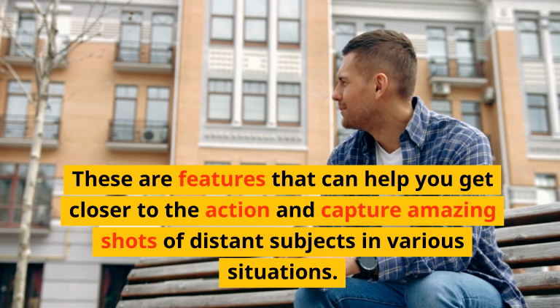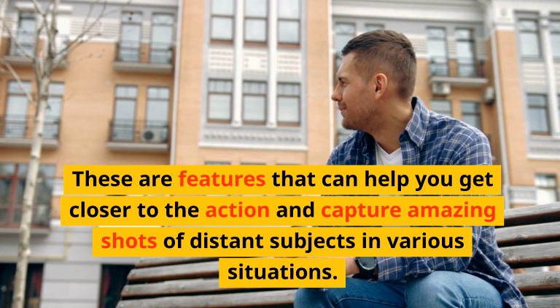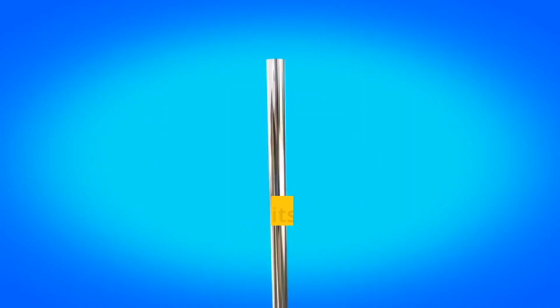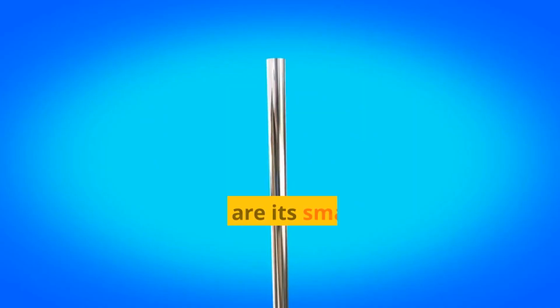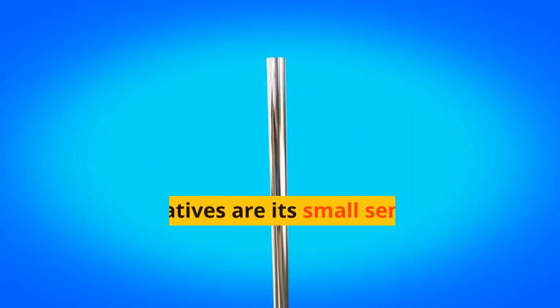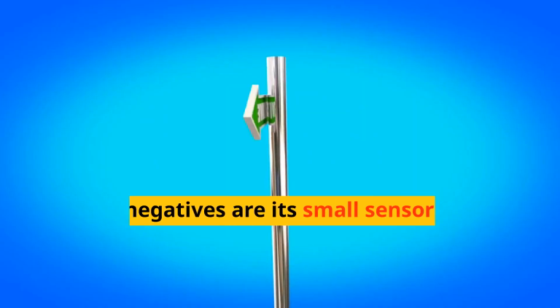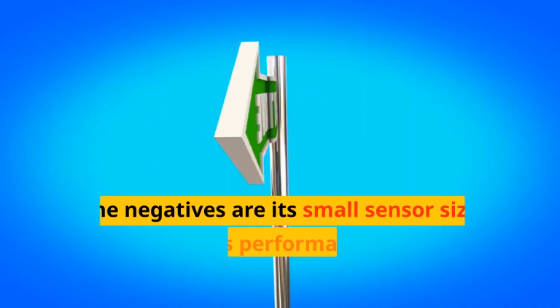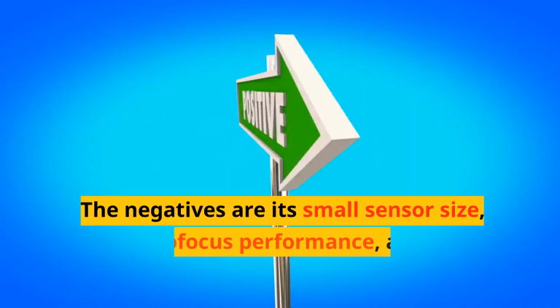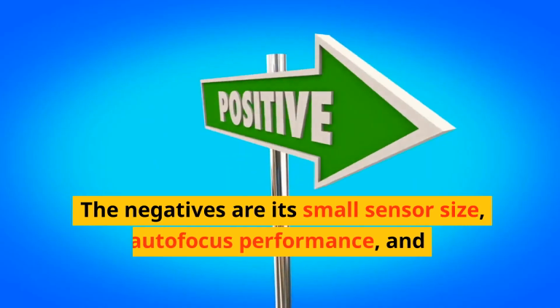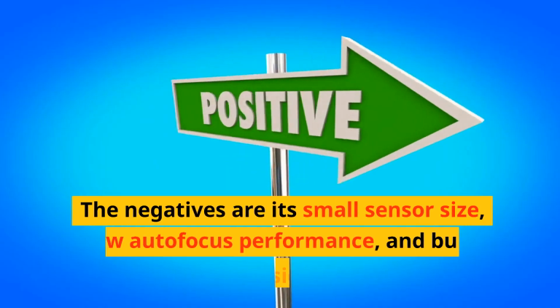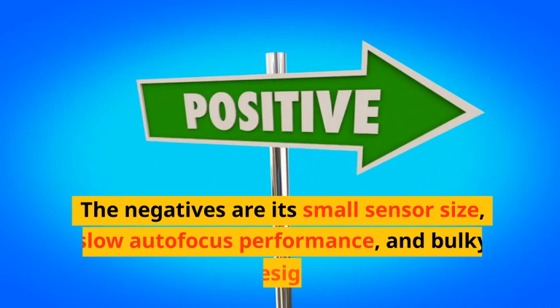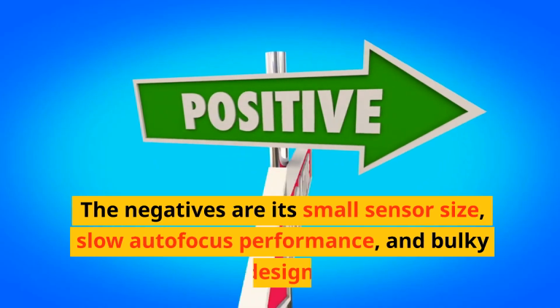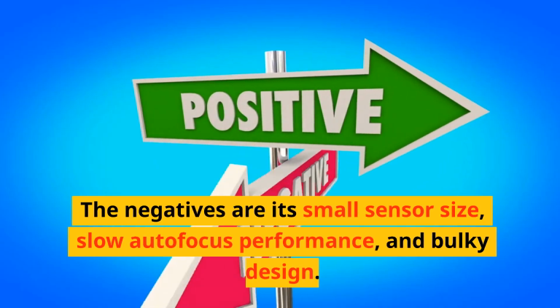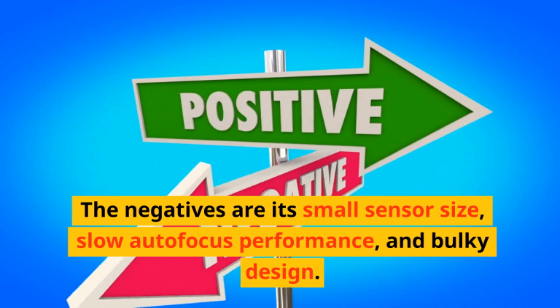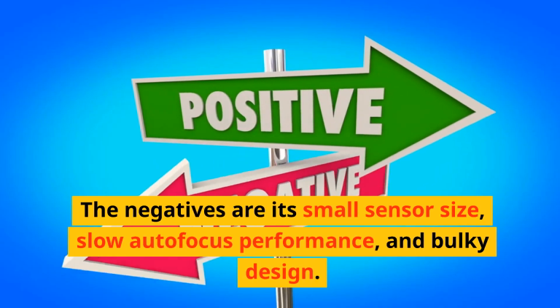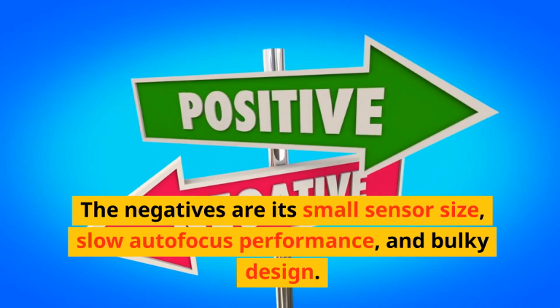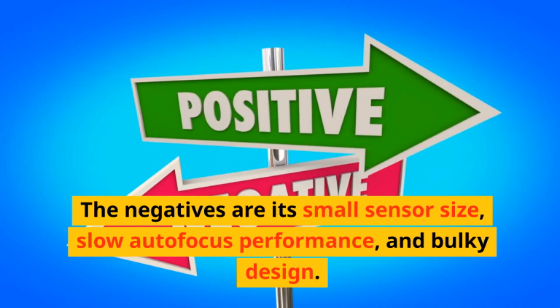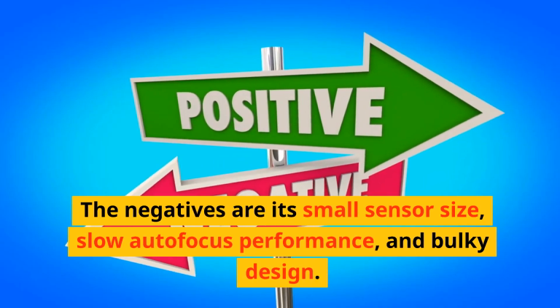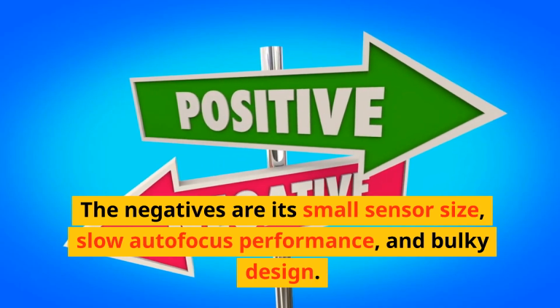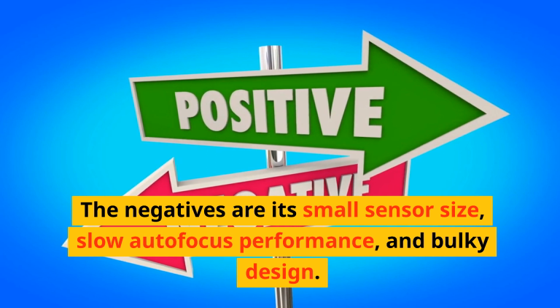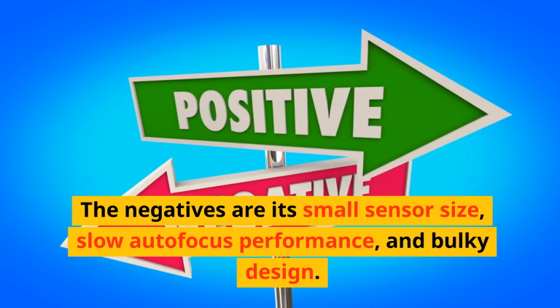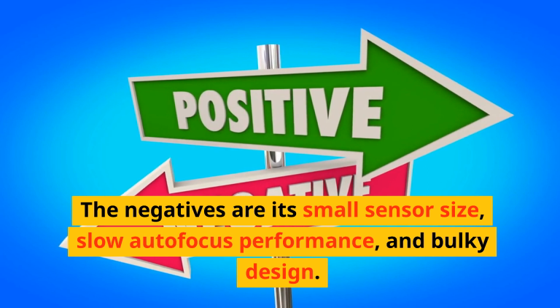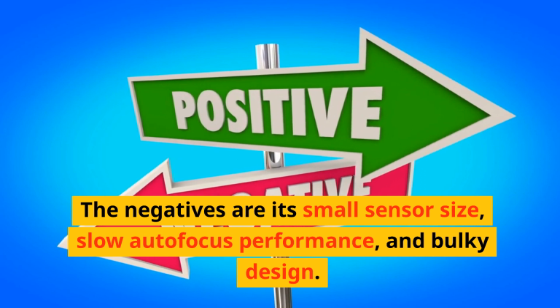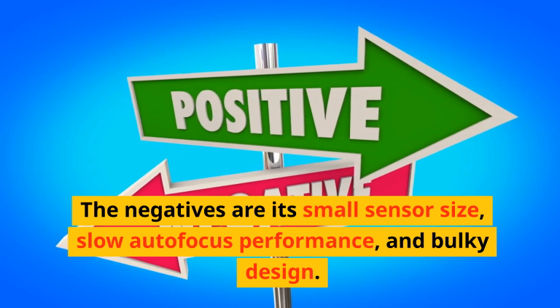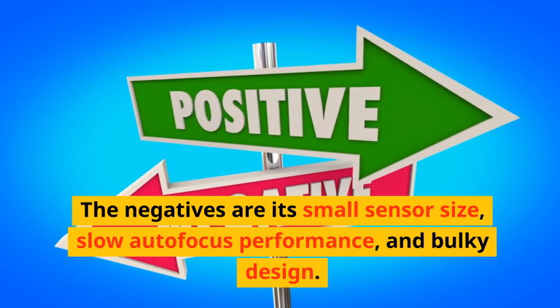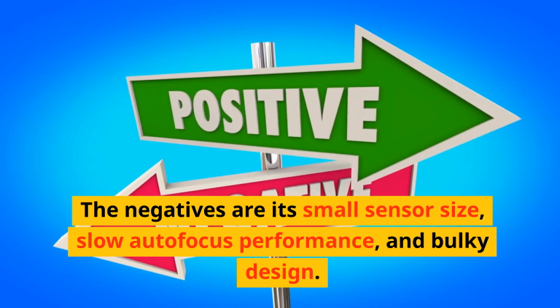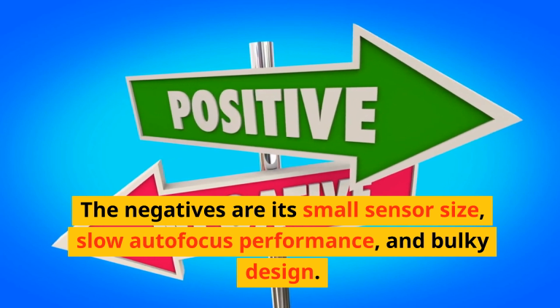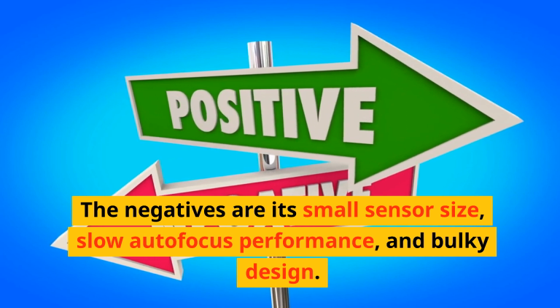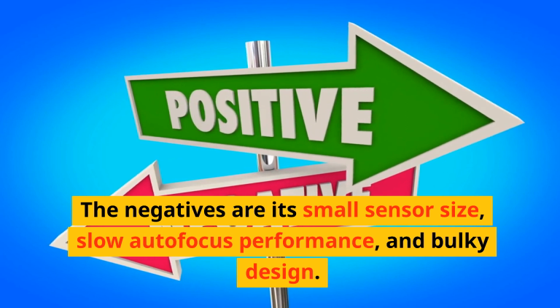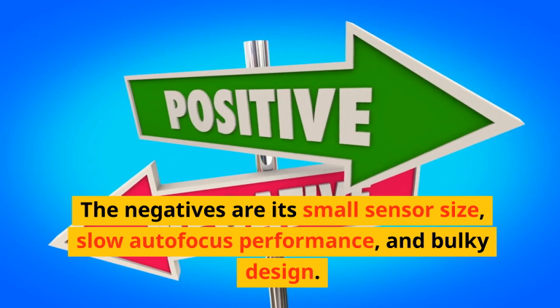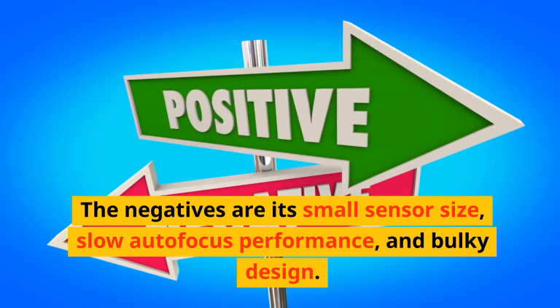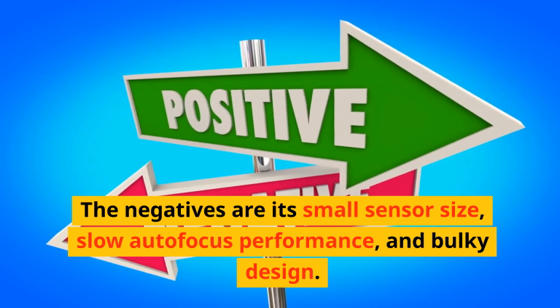The negatives are its small sensor size, slow autofocus performance, and bulky design.